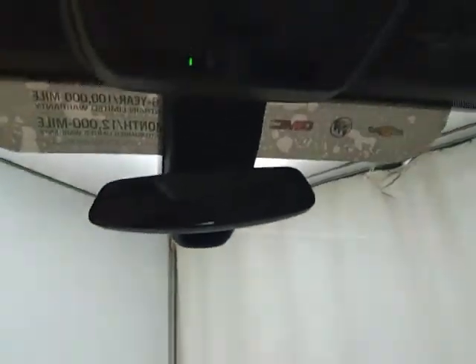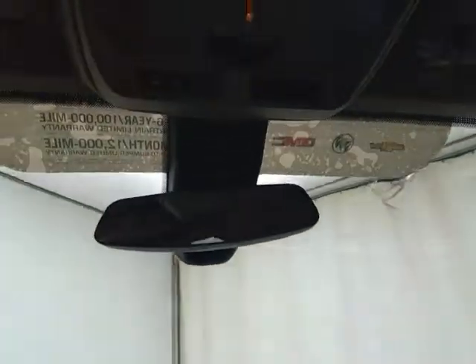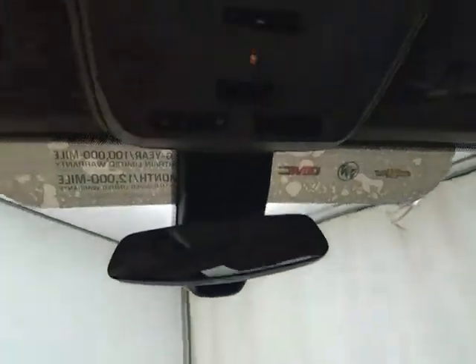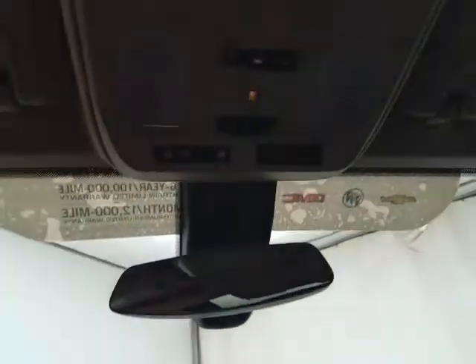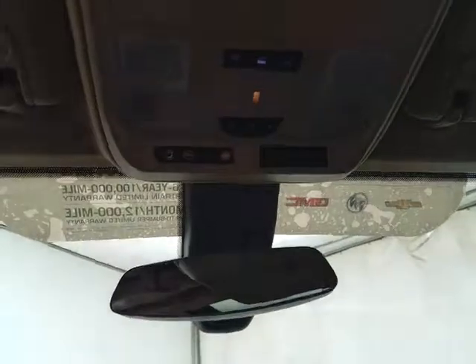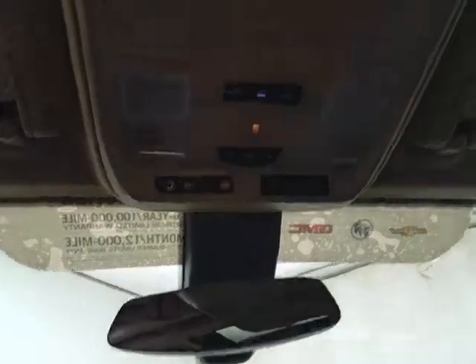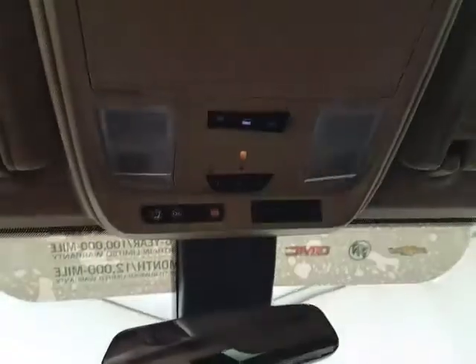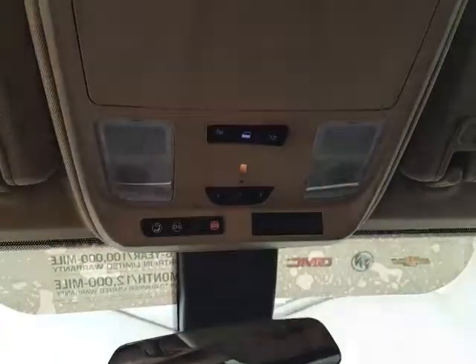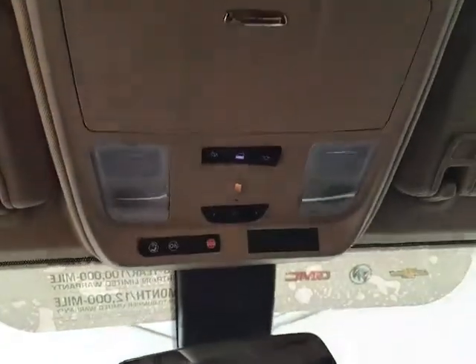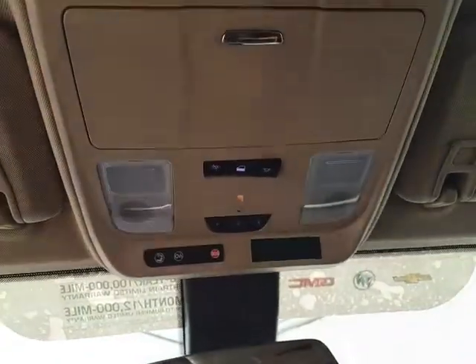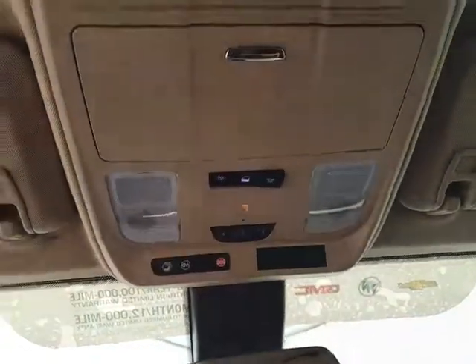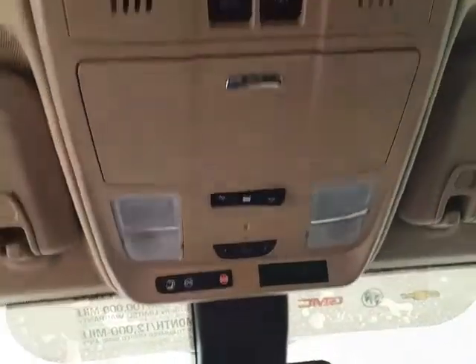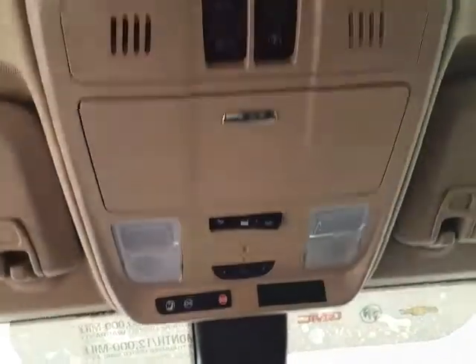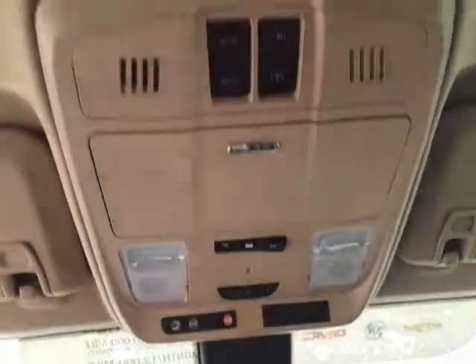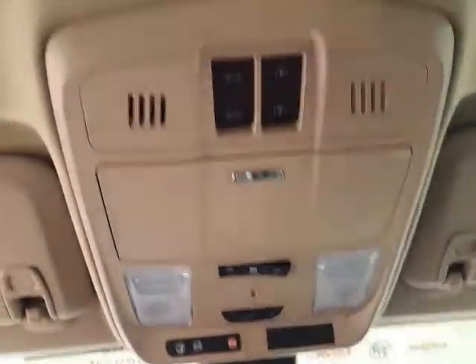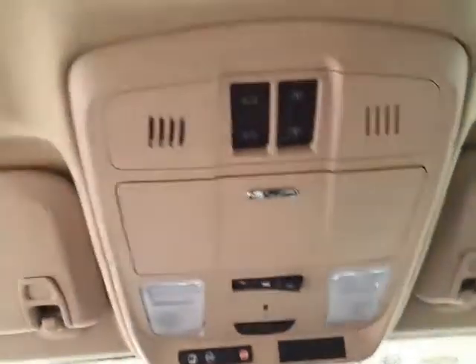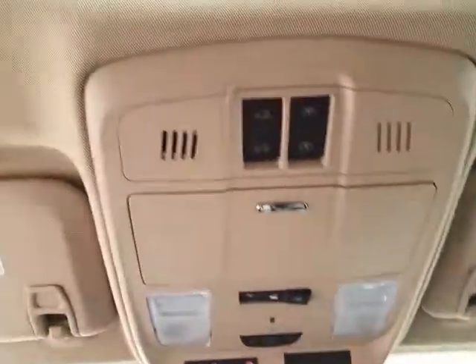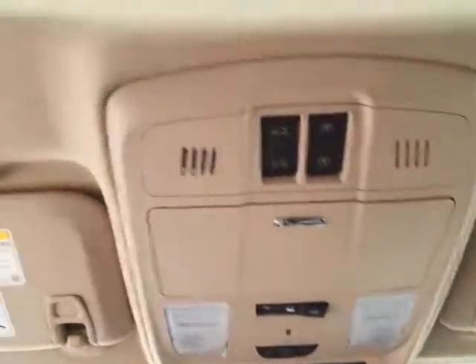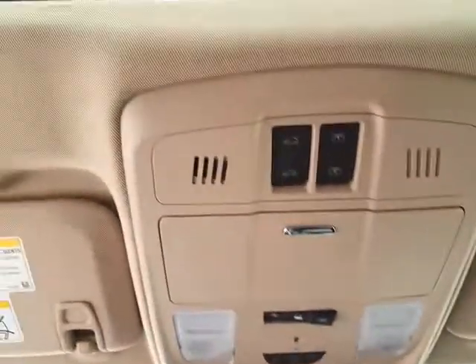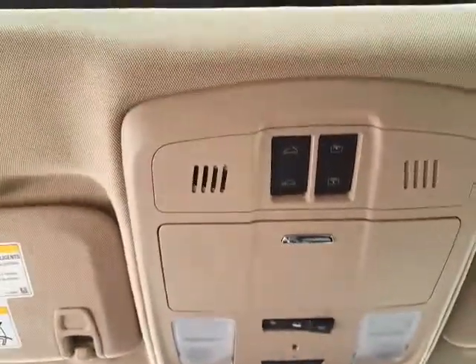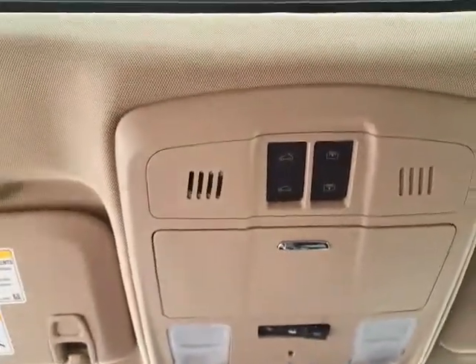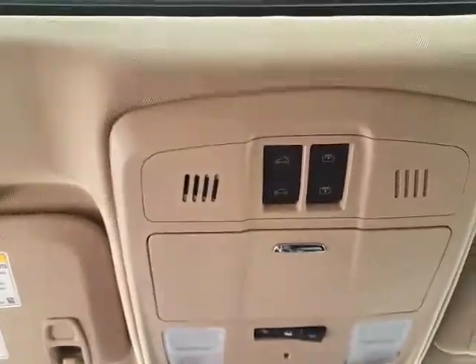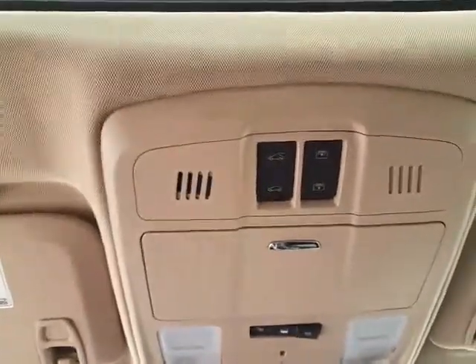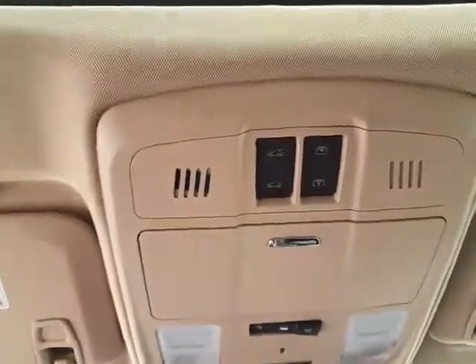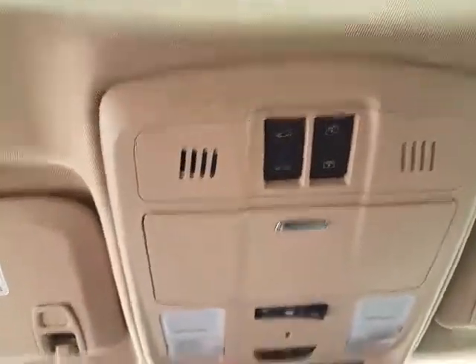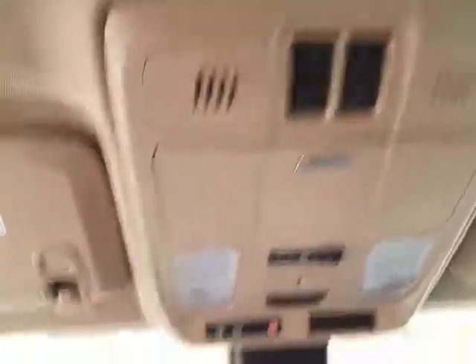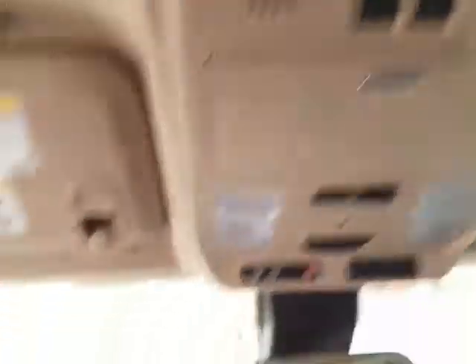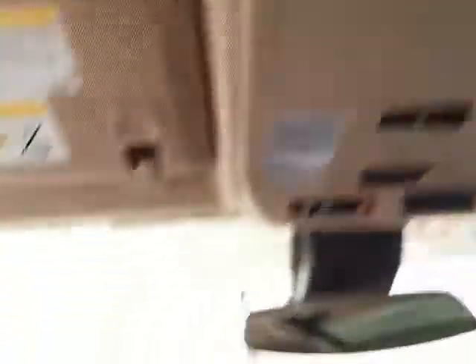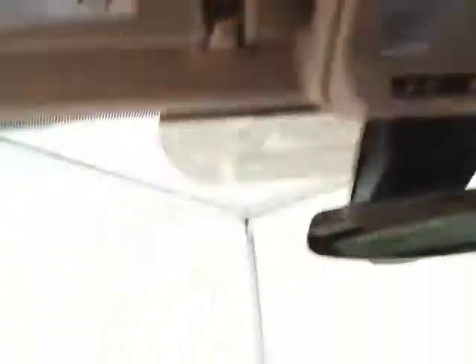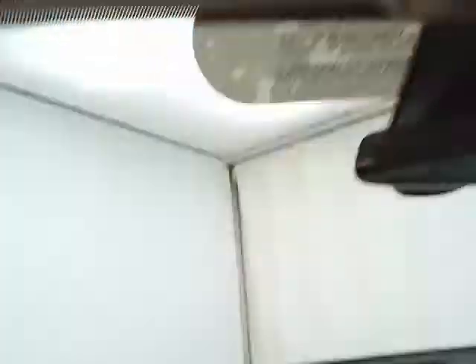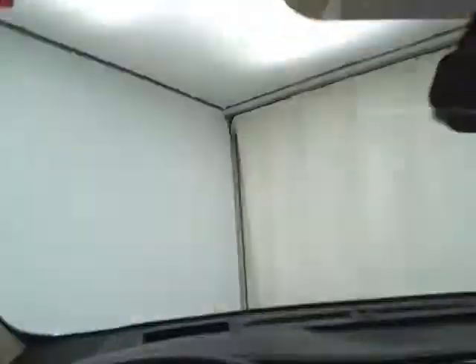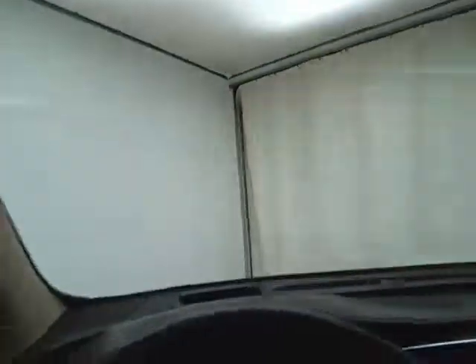Overhead, there is an auto-dimming mirror and a HomeLink transmitter for a garage door opener, along with power moonroof and power sunshade controls.